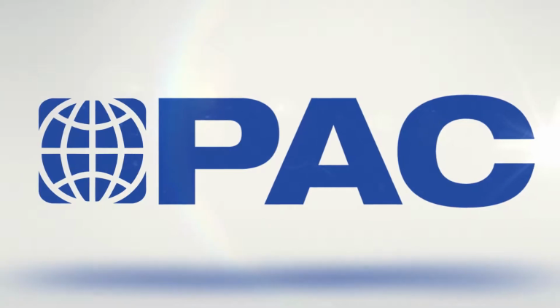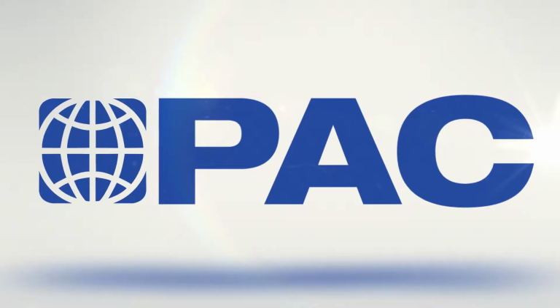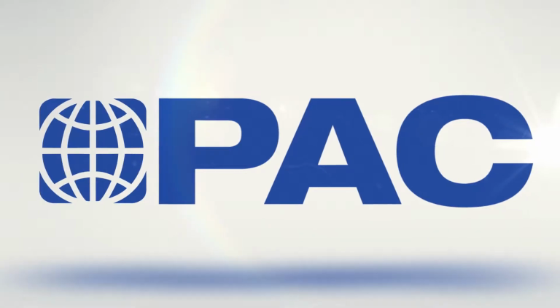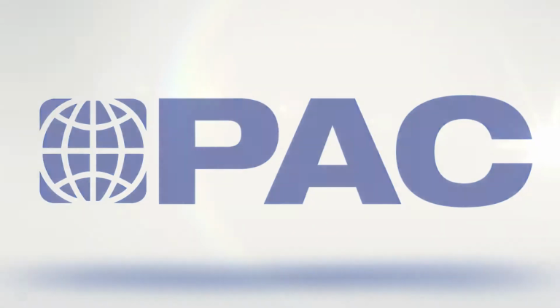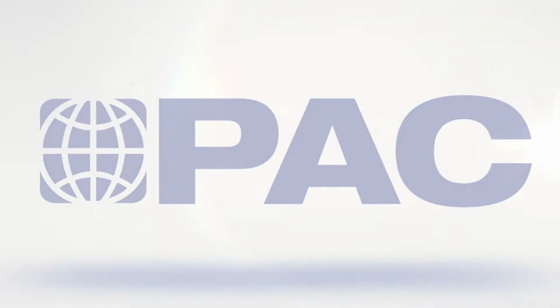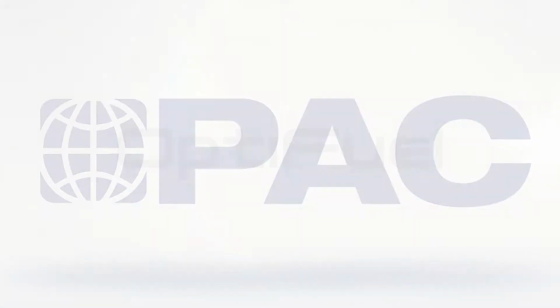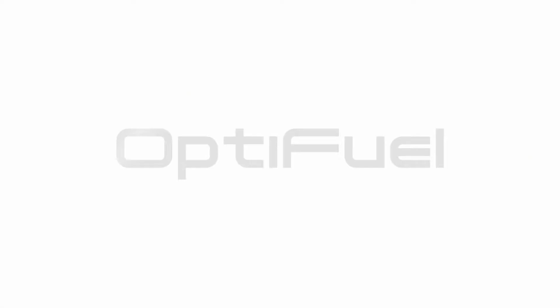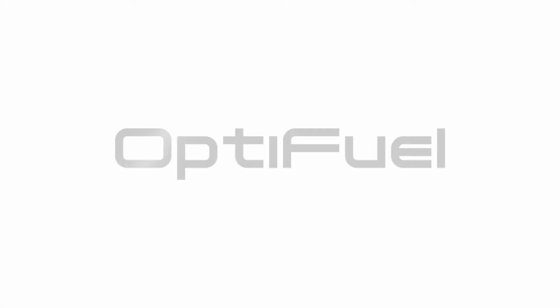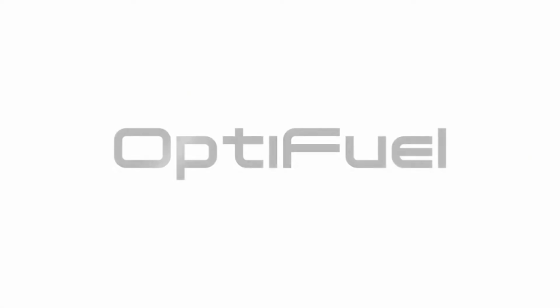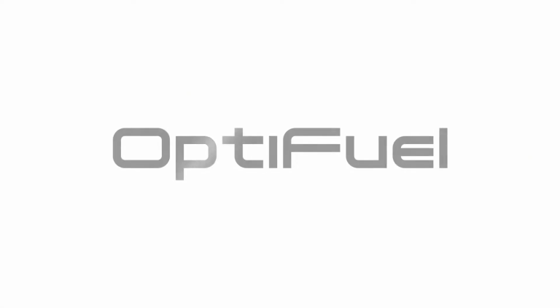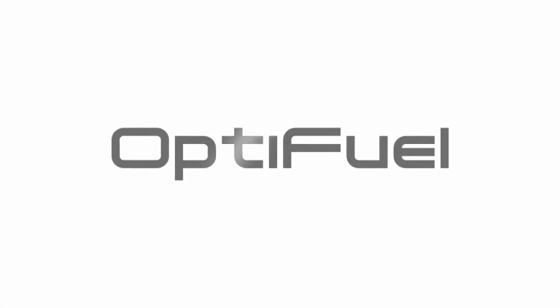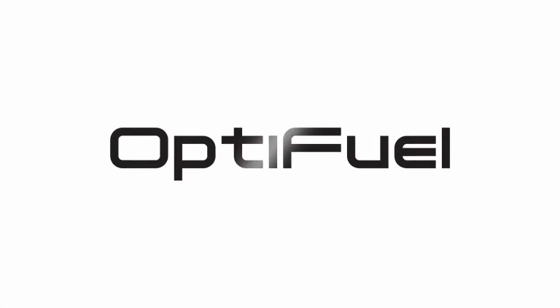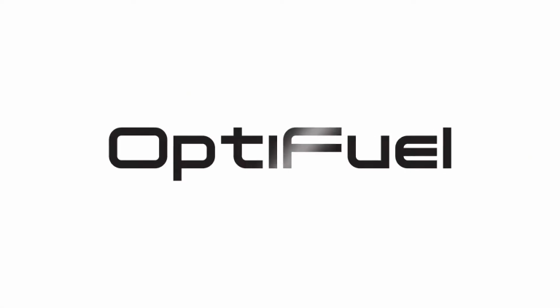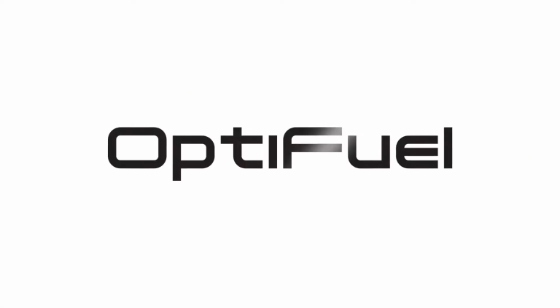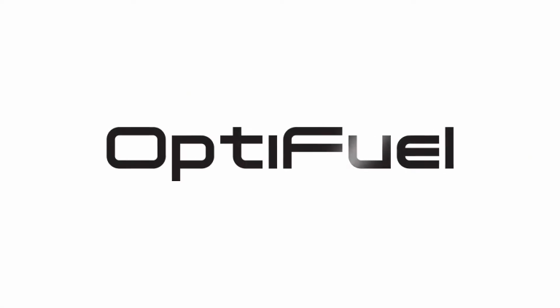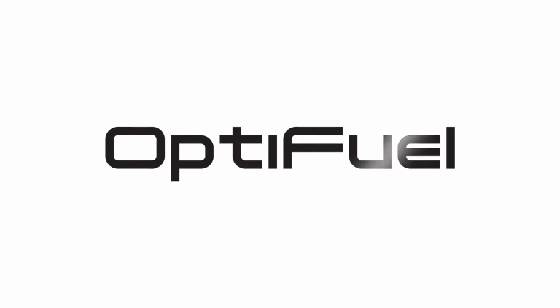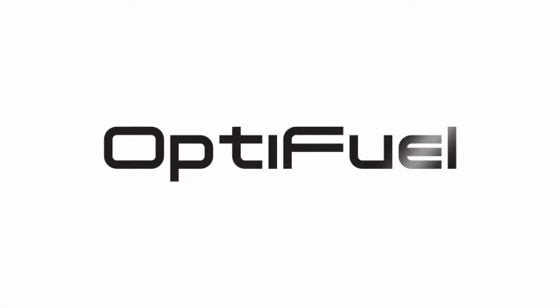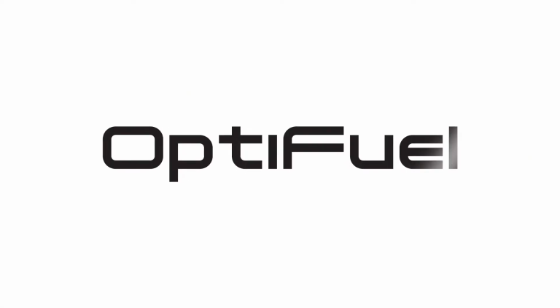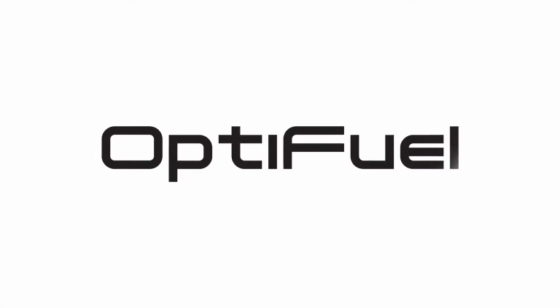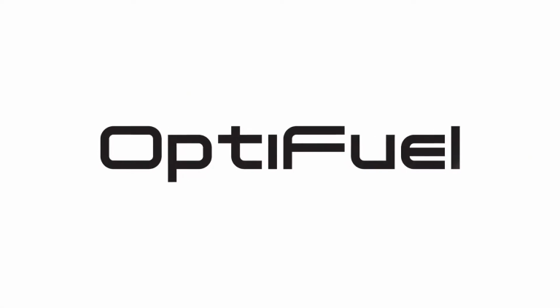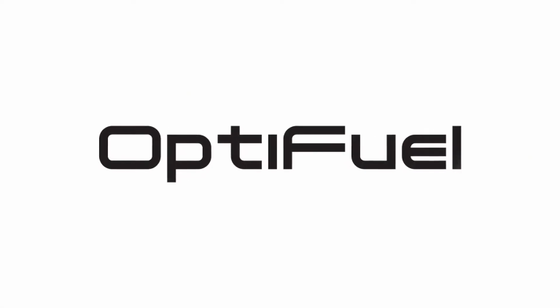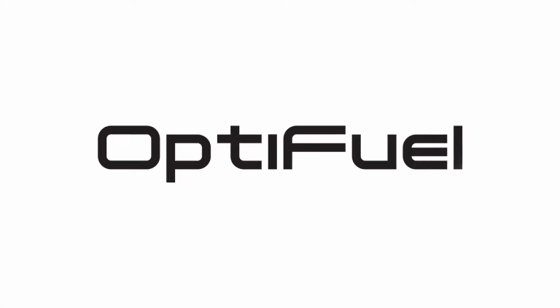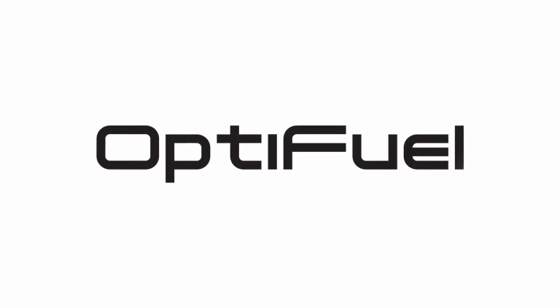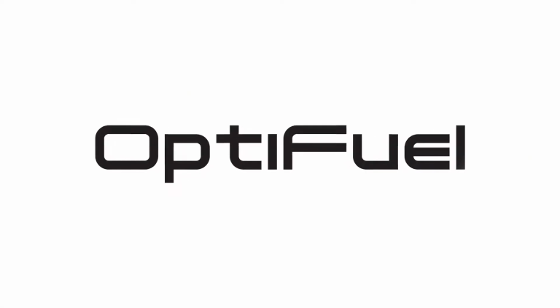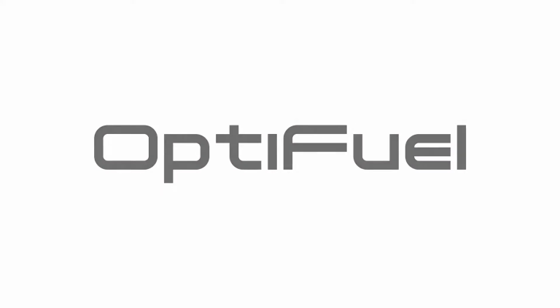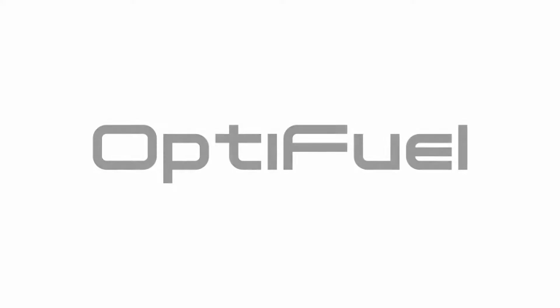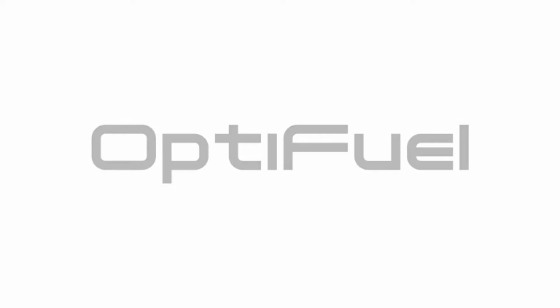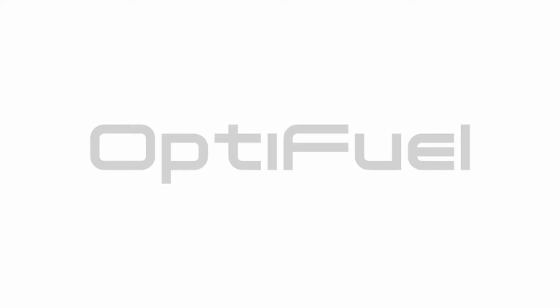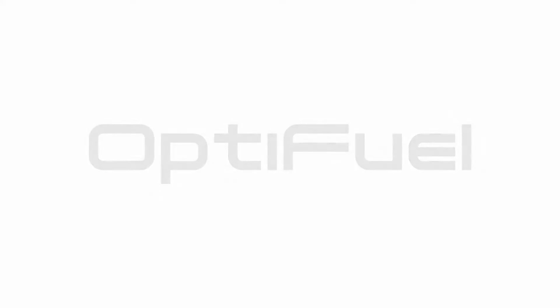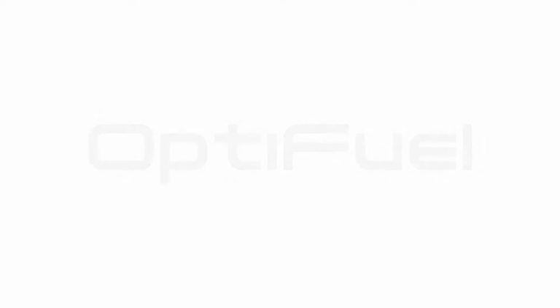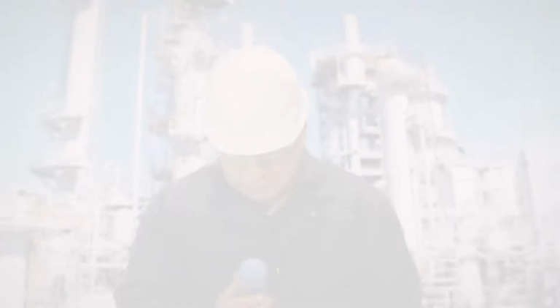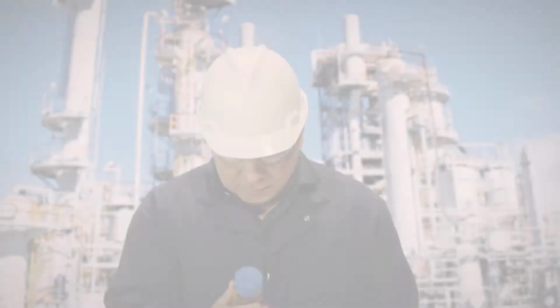P.A.C. presents OptiFuel, a revolutionary FTIR analyzer for gasoline, diesel, and jet fuel.